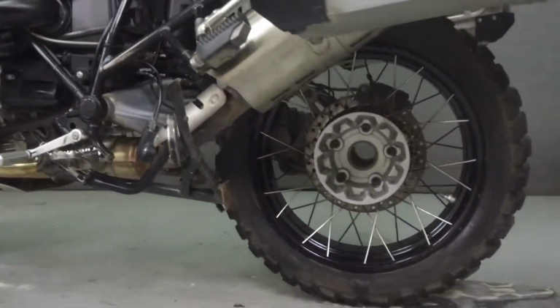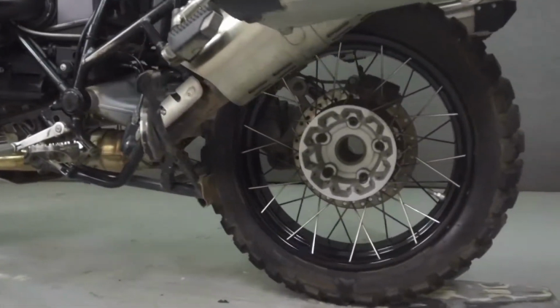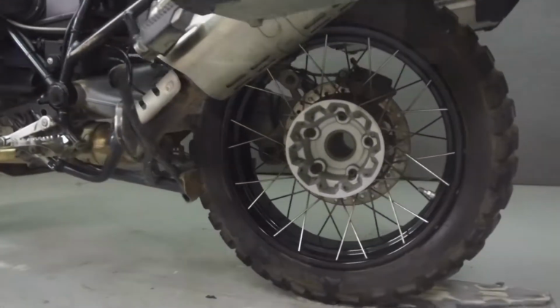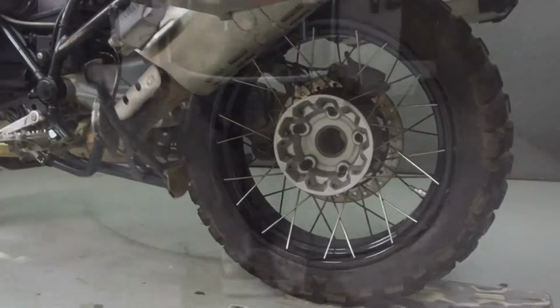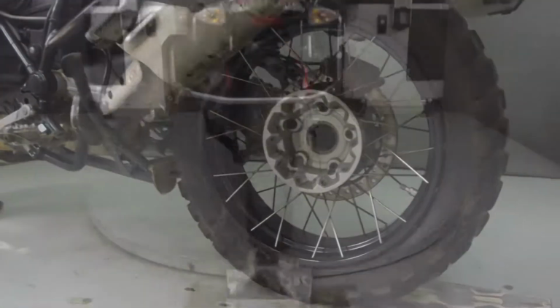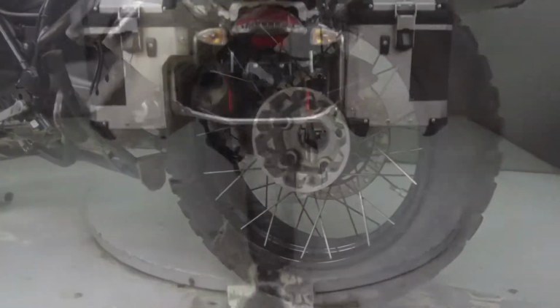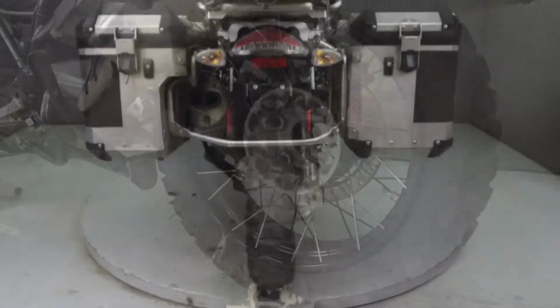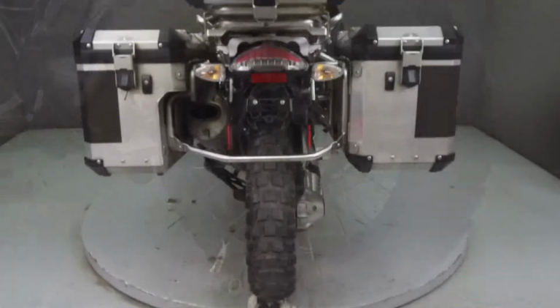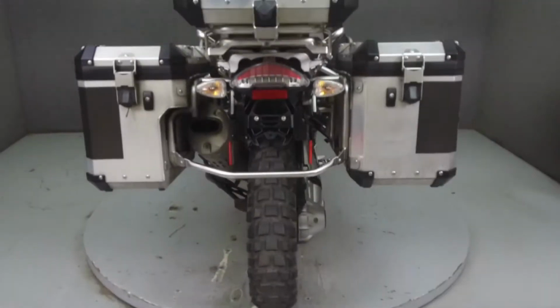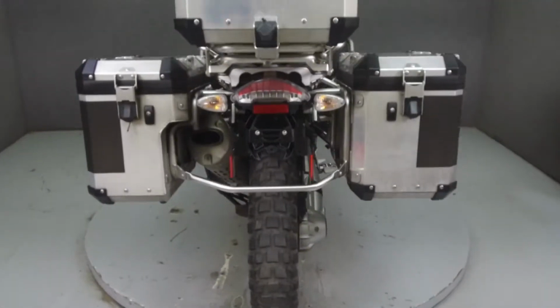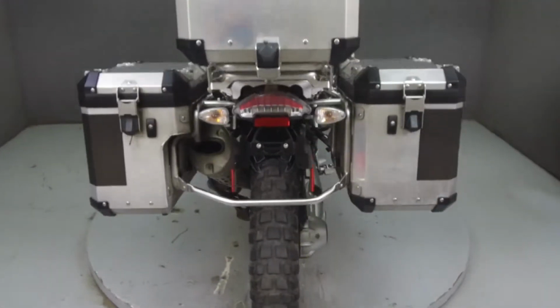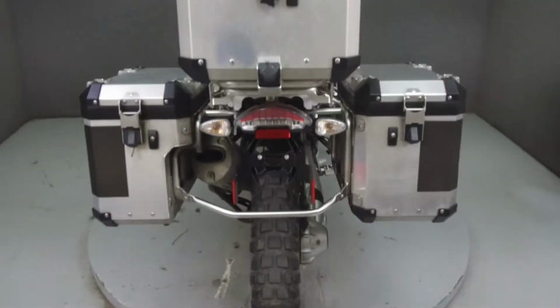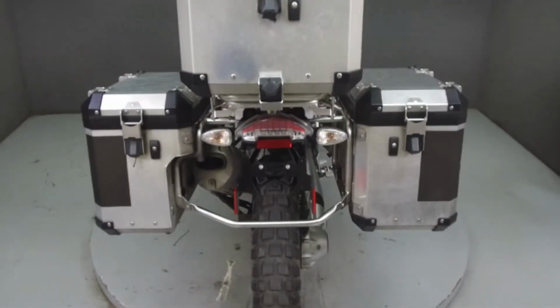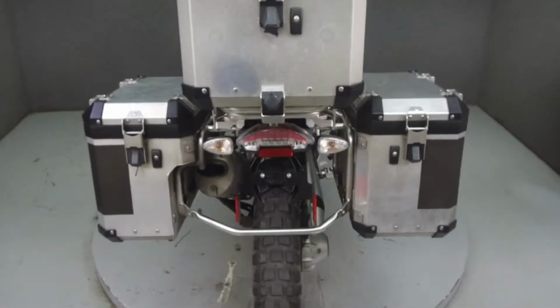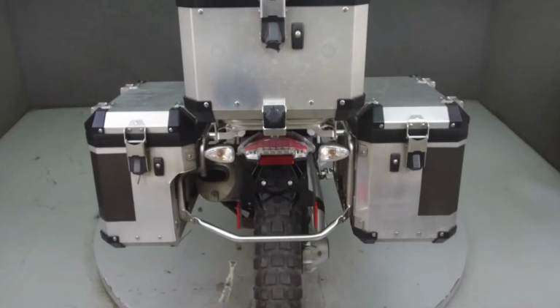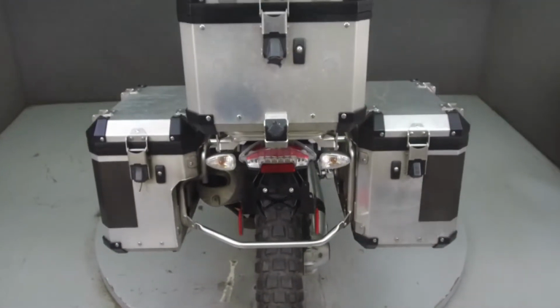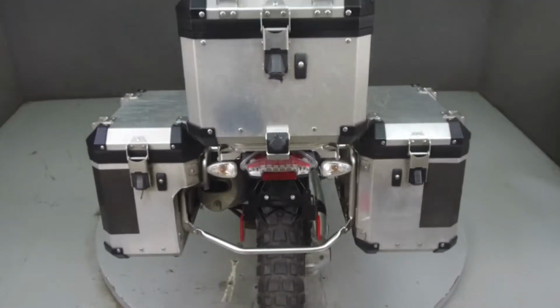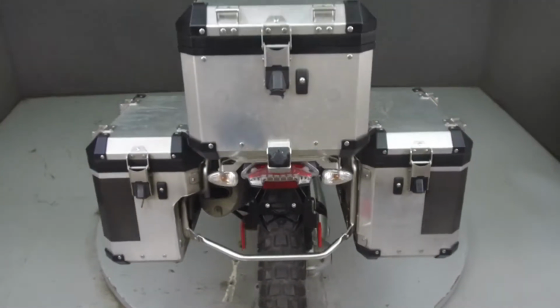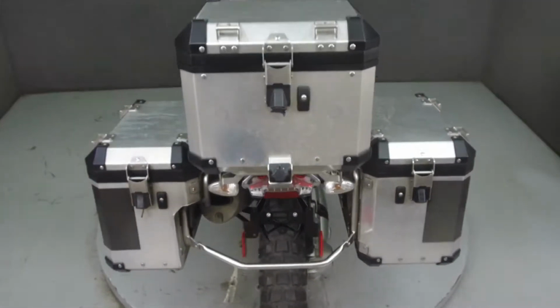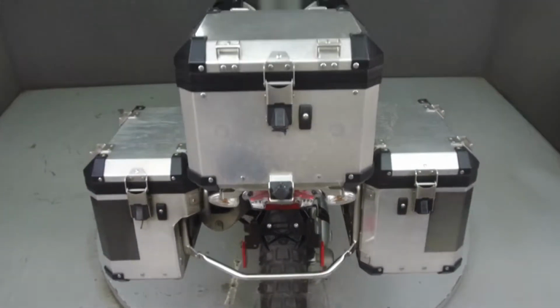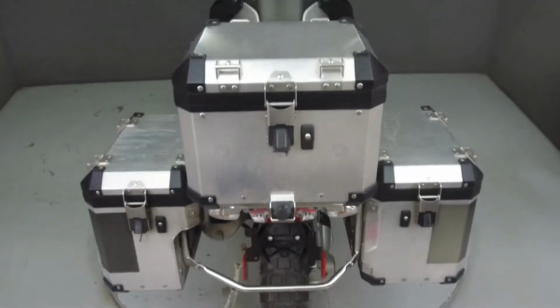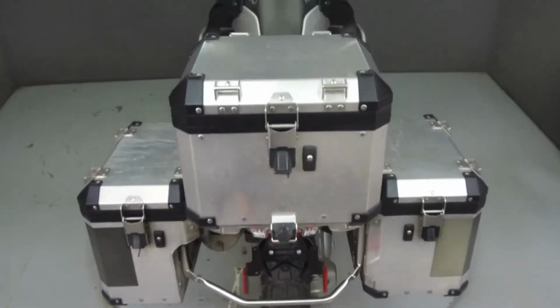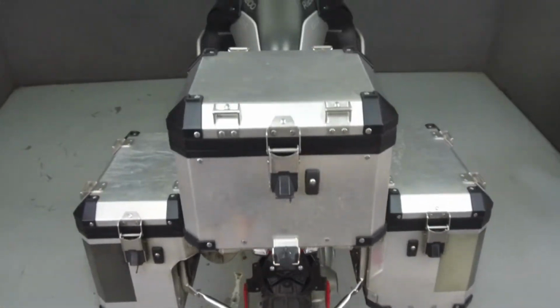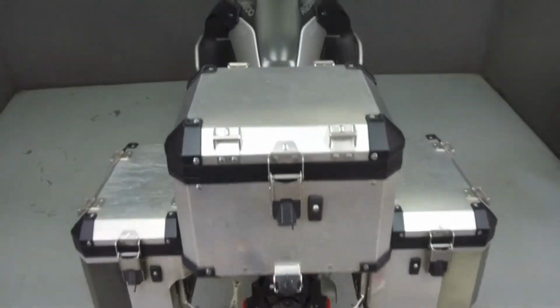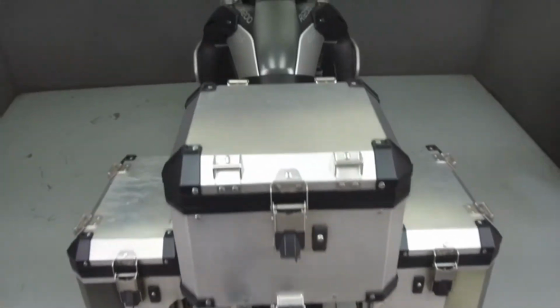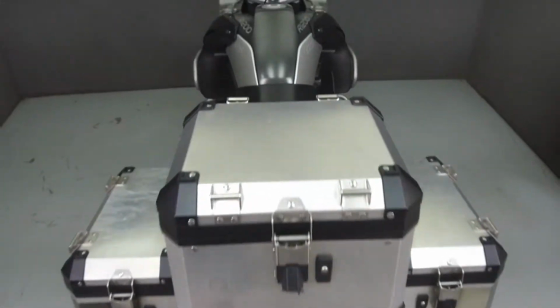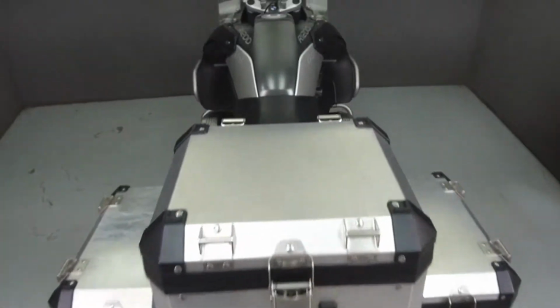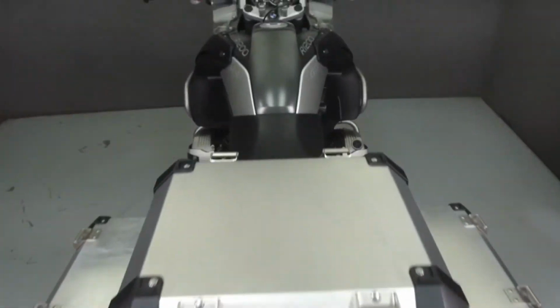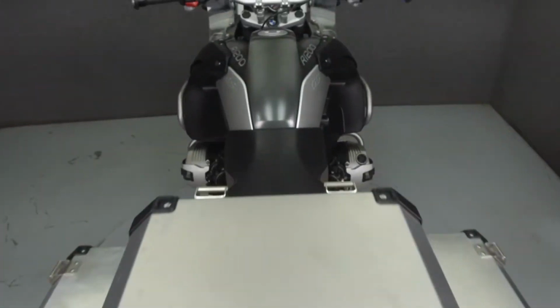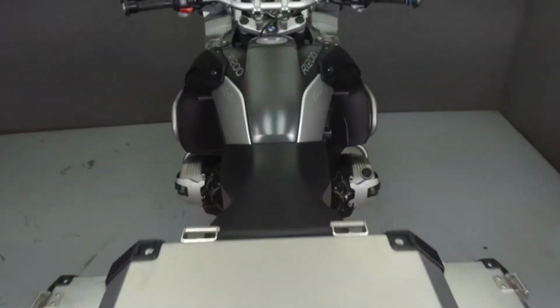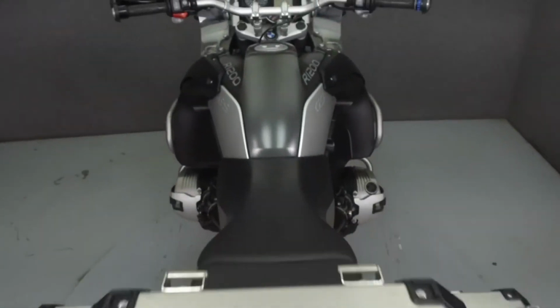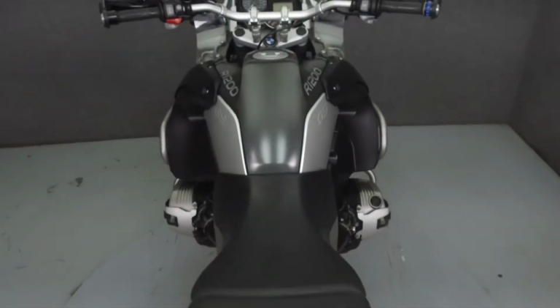It has been upgraded with driving lights, GPS, radar detector, and ROX handlebar risers.